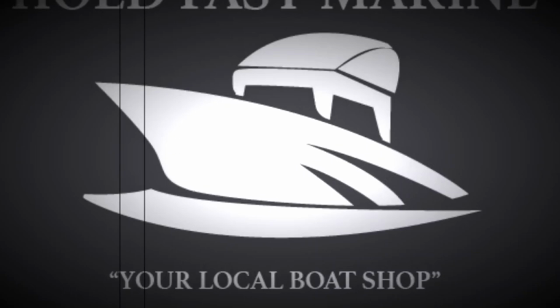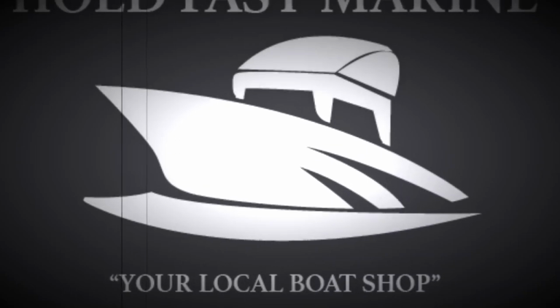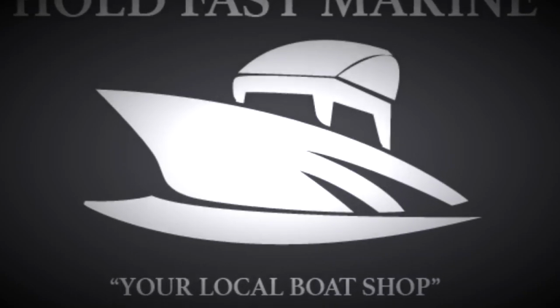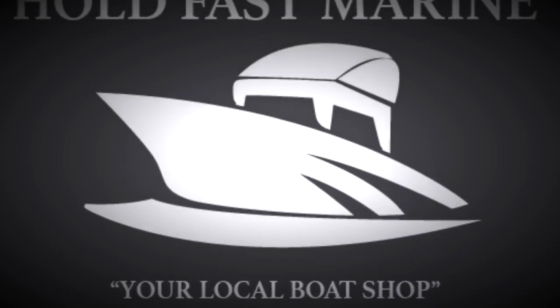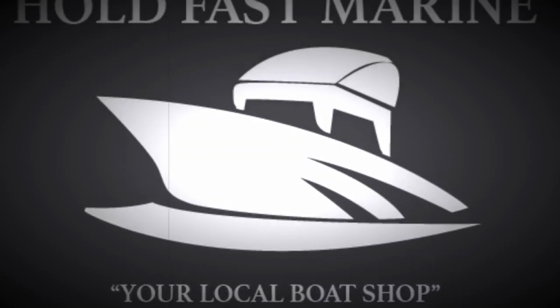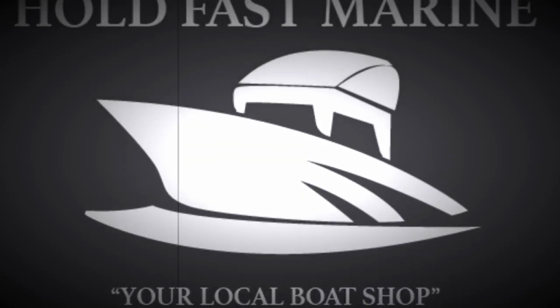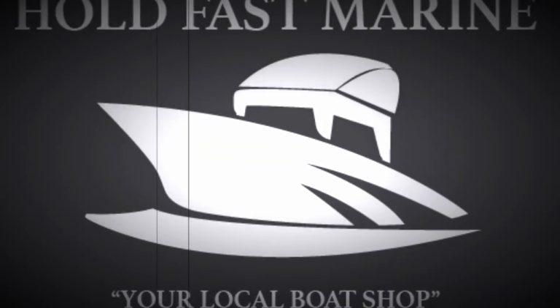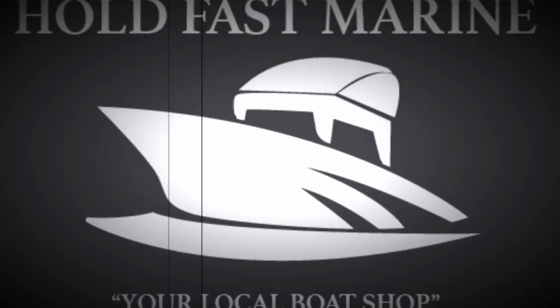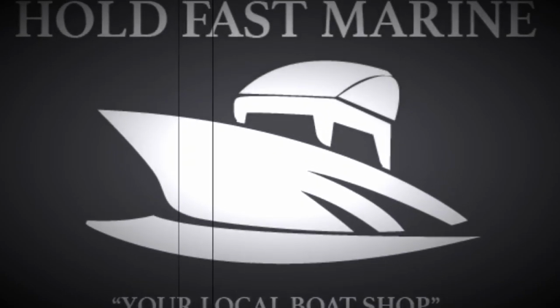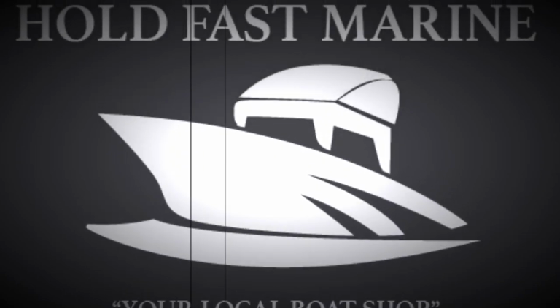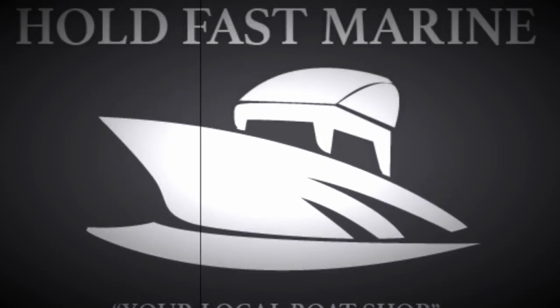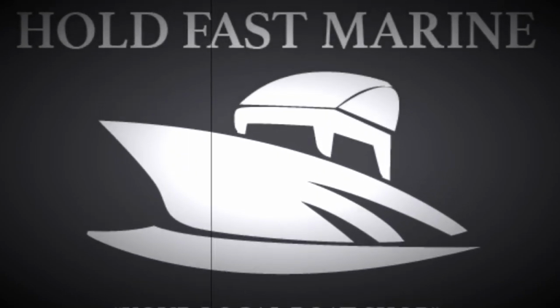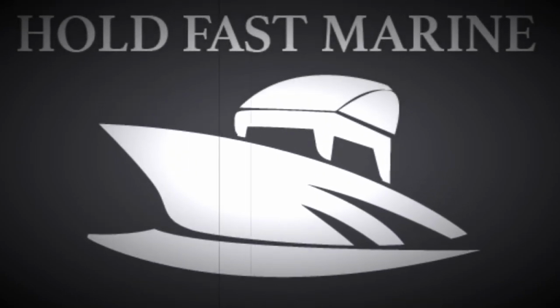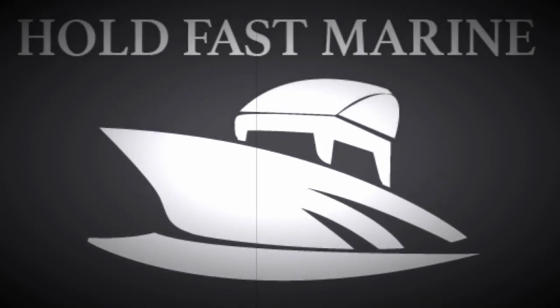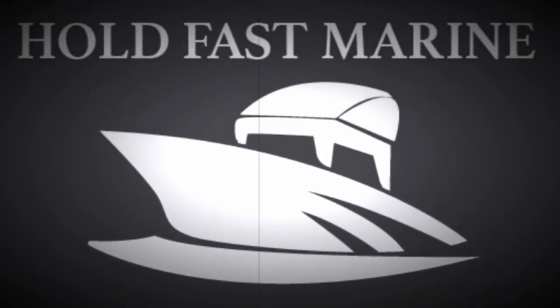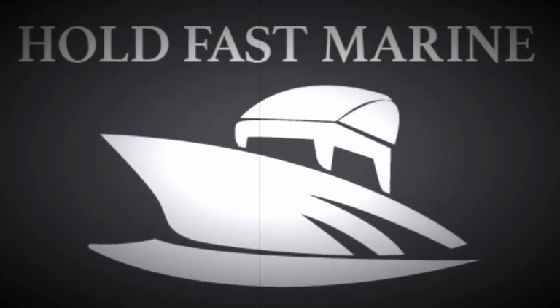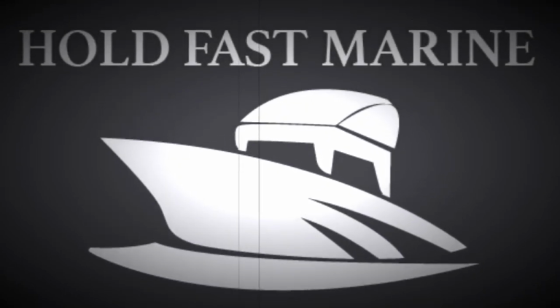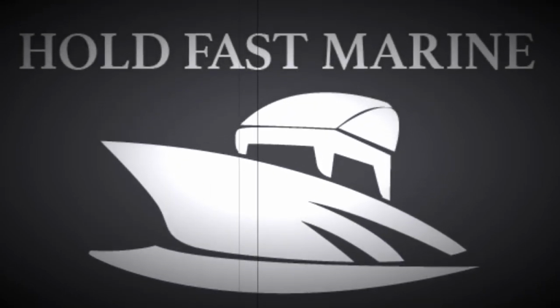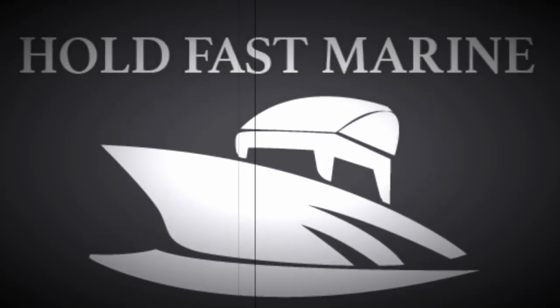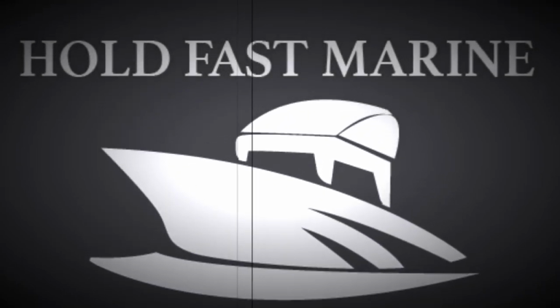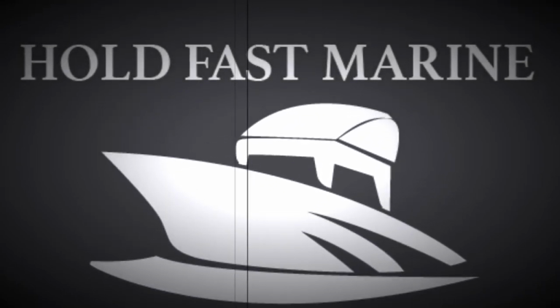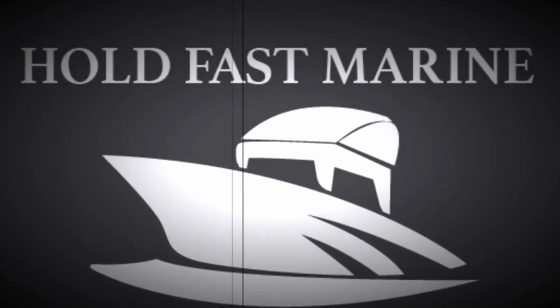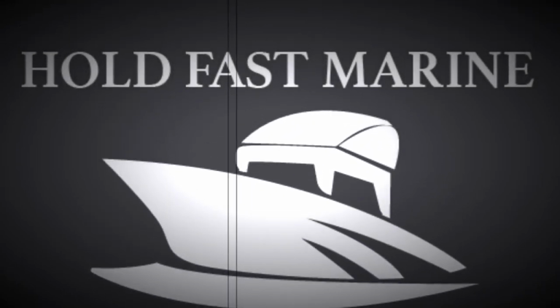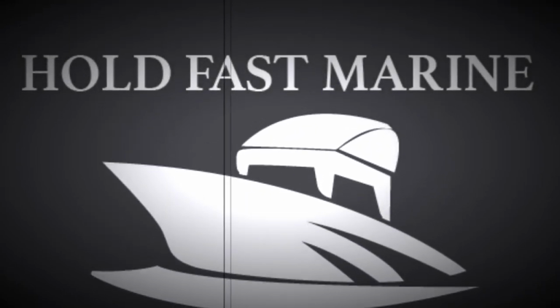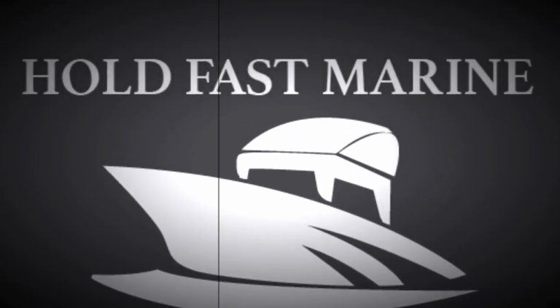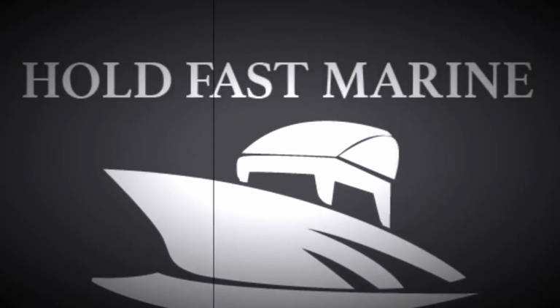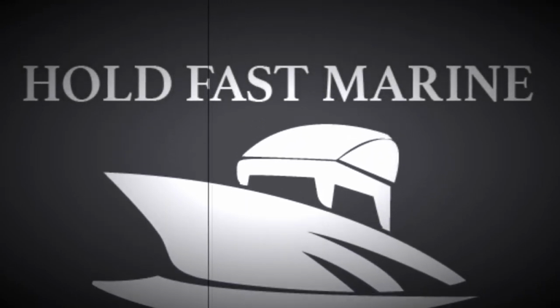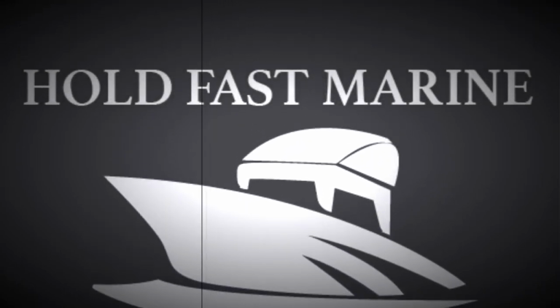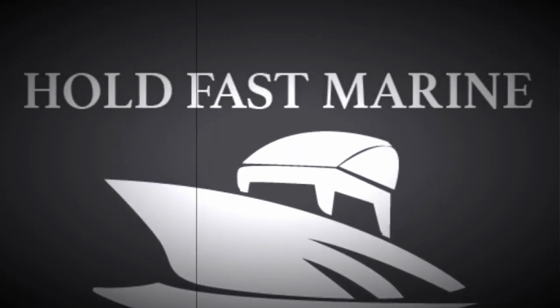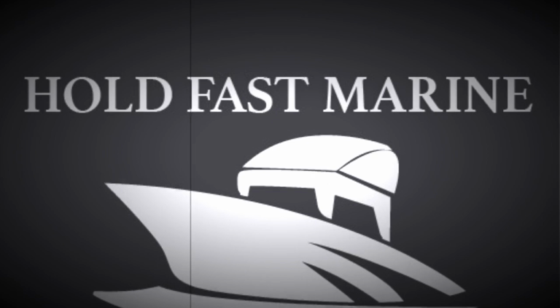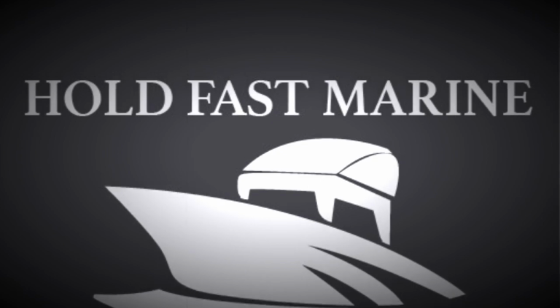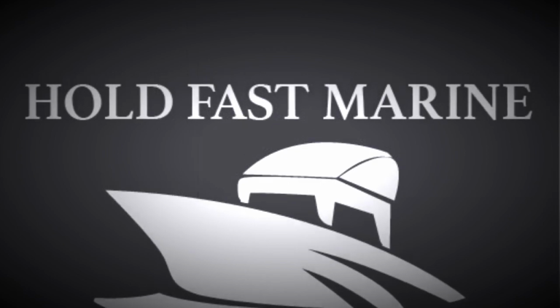Hold Fast Marine's videos are sponsored by me. I pay the bills. Thank you.